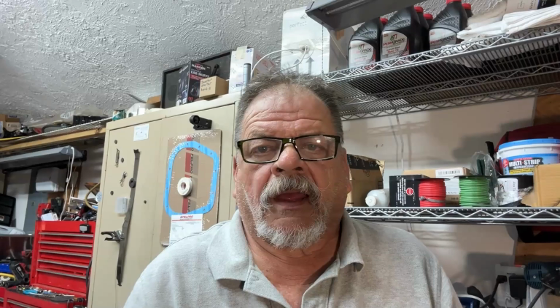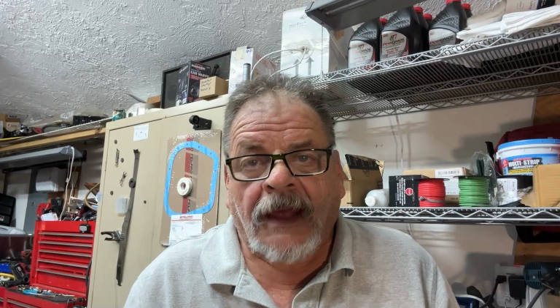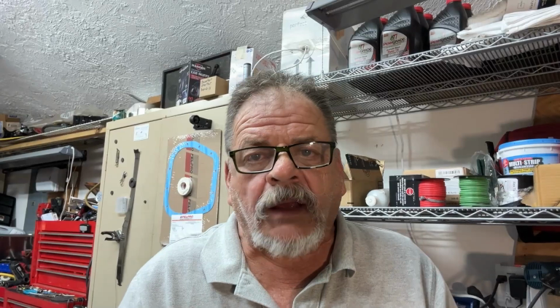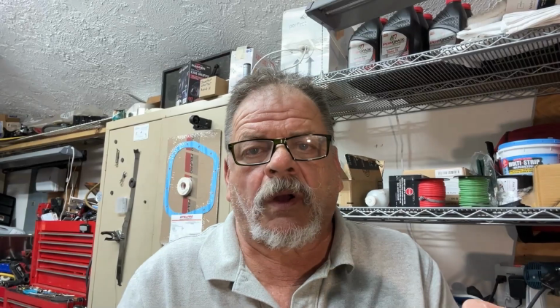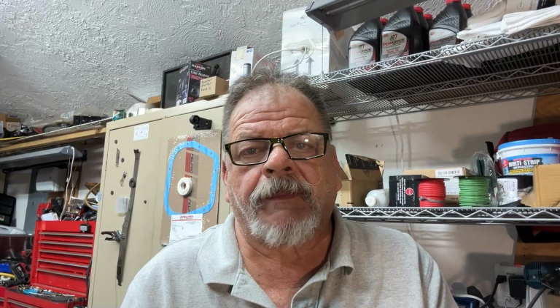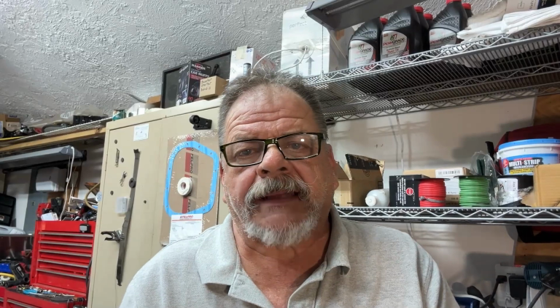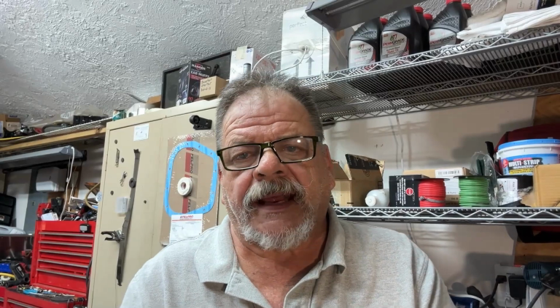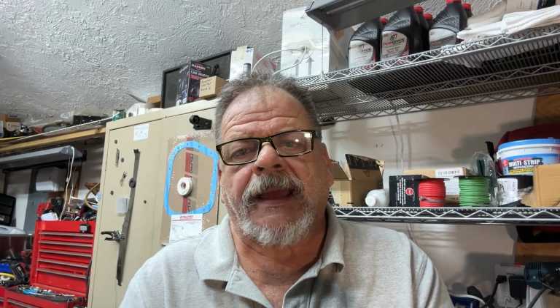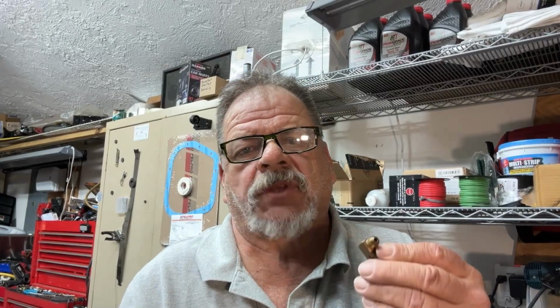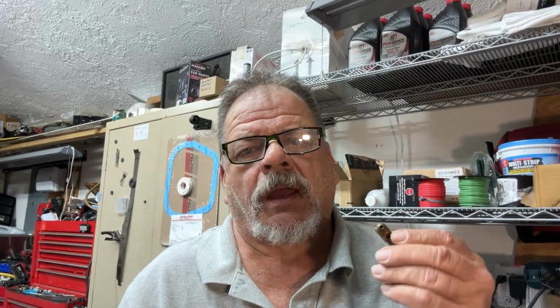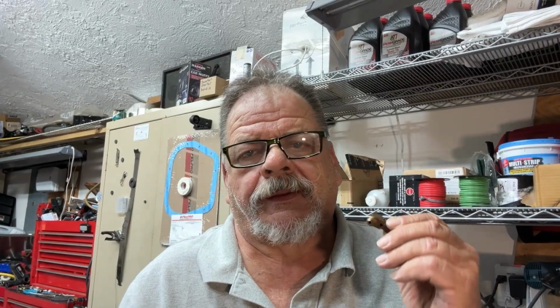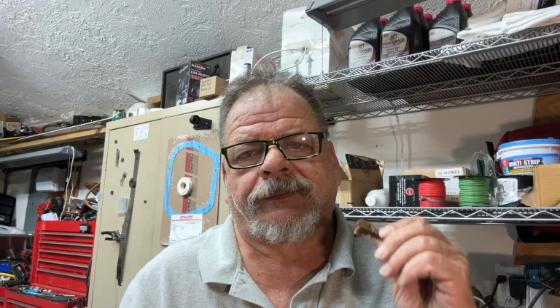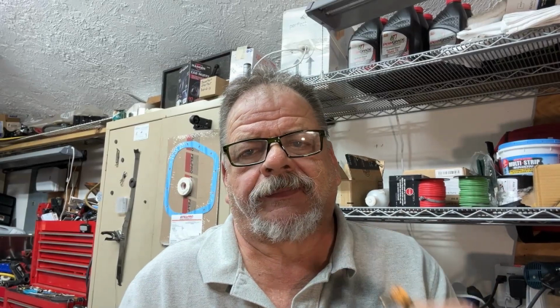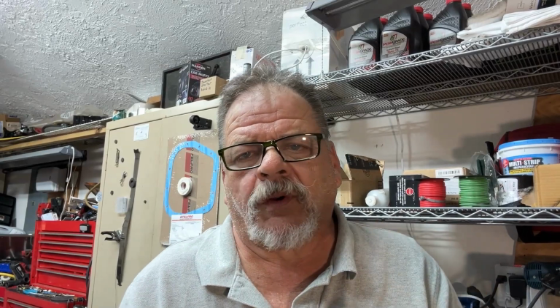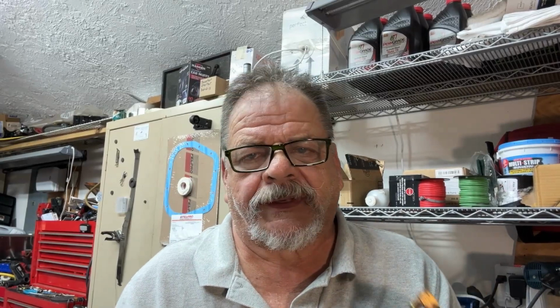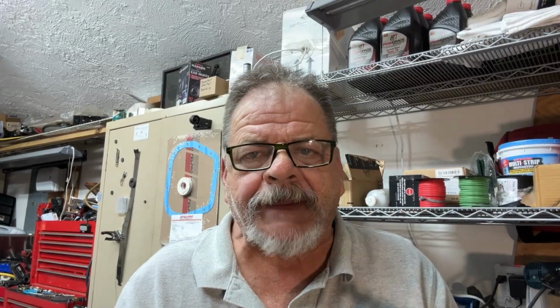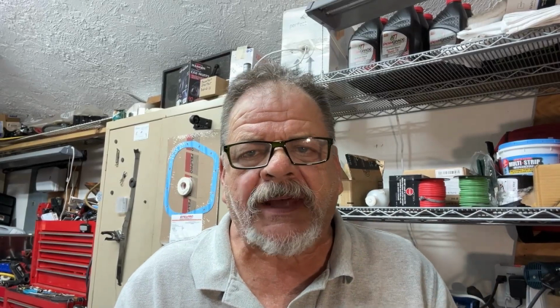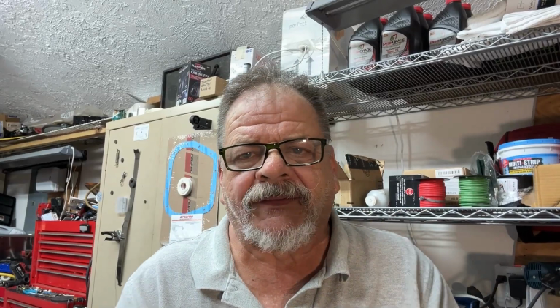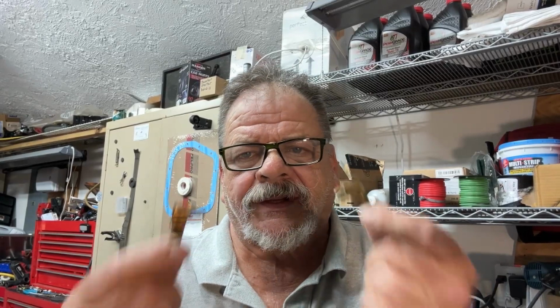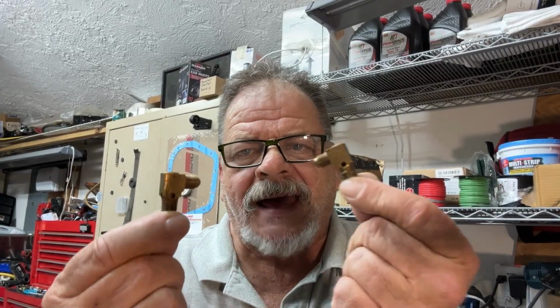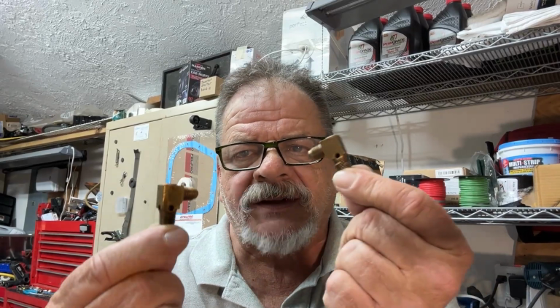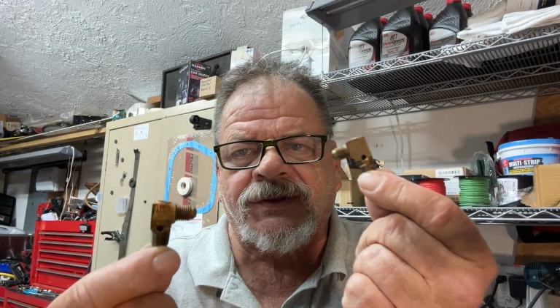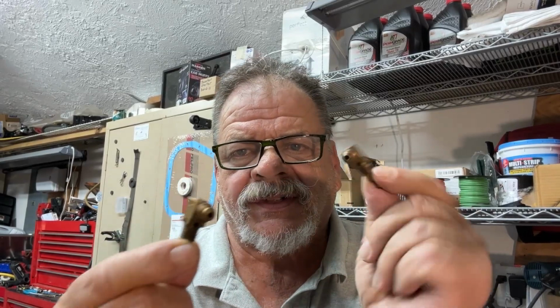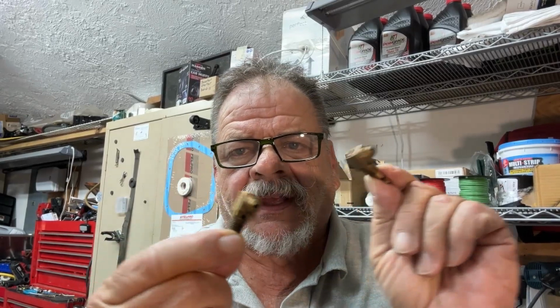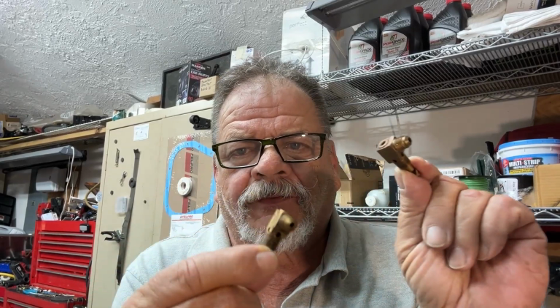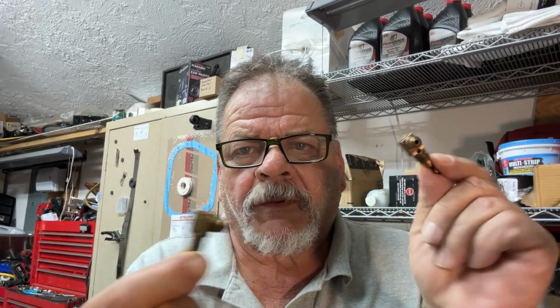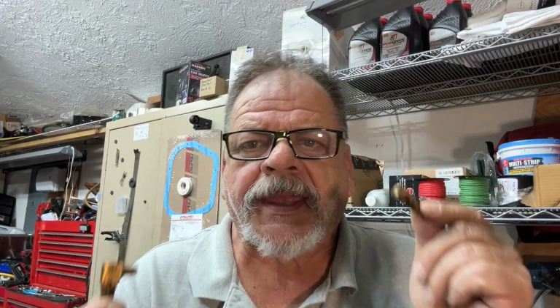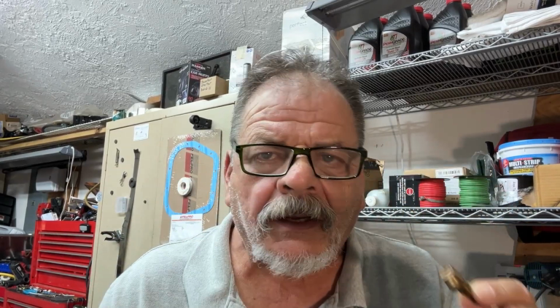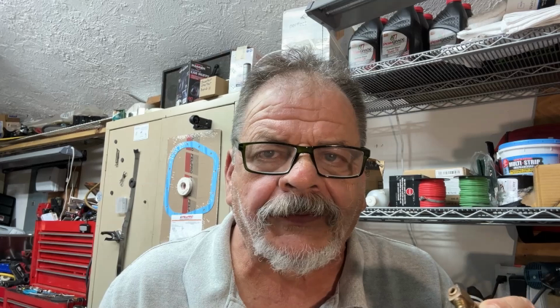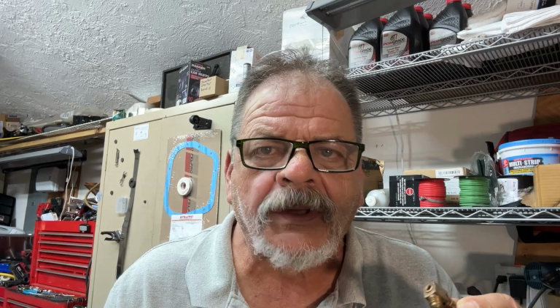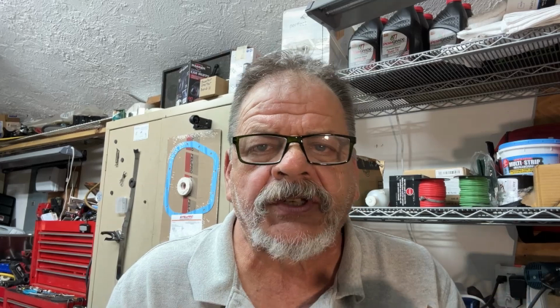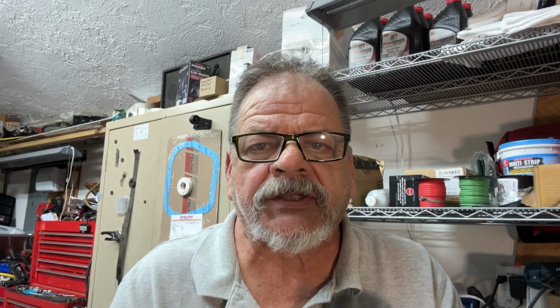Hey, welcome back. Today I'm talking — more of a deep dive into nozzles for a mechanical fuel injection.